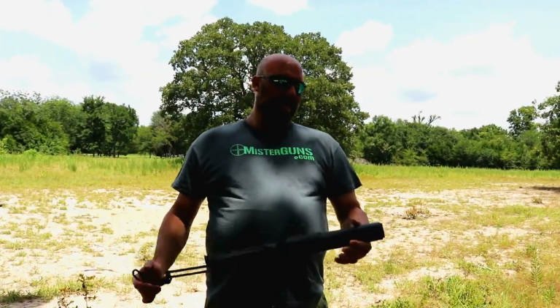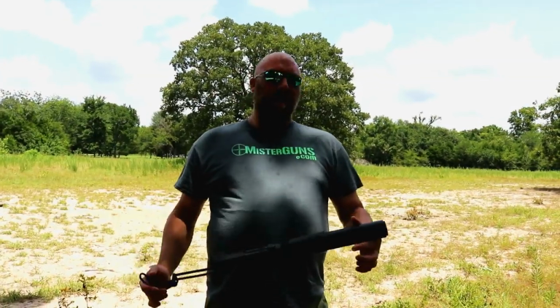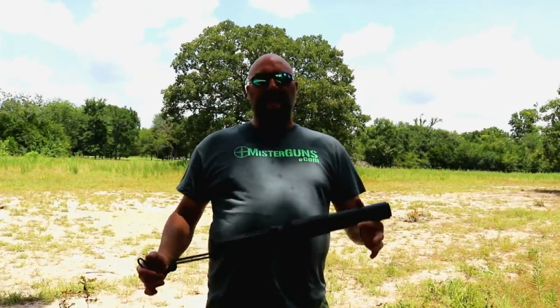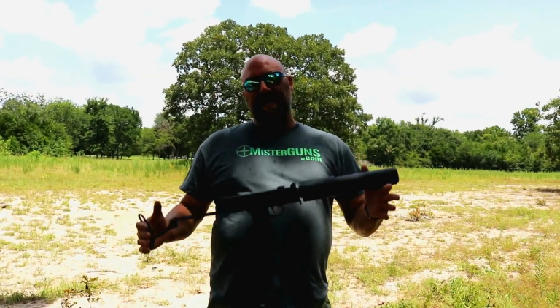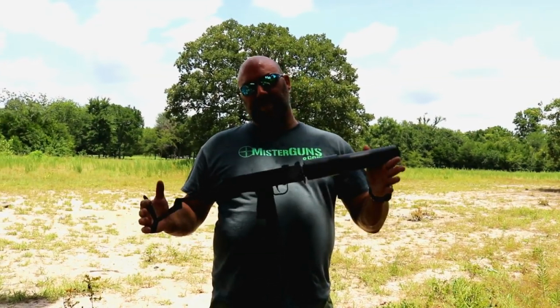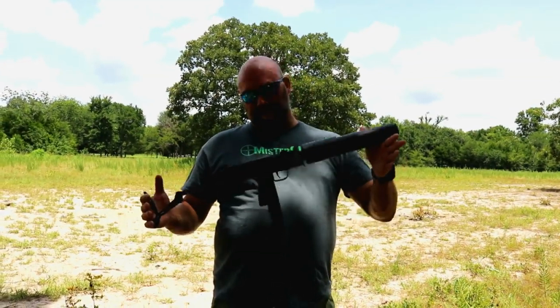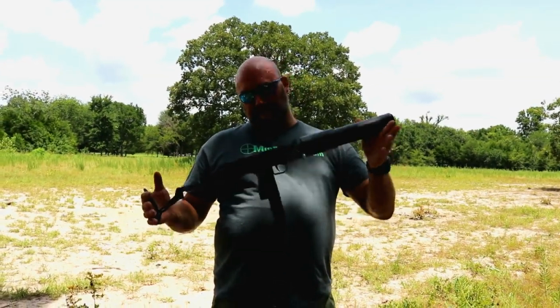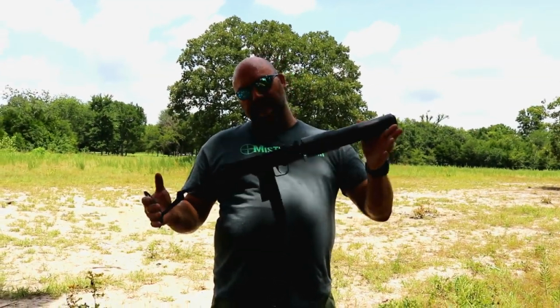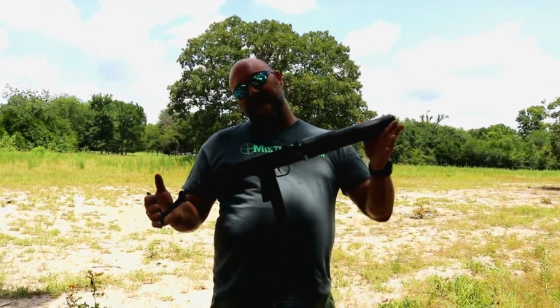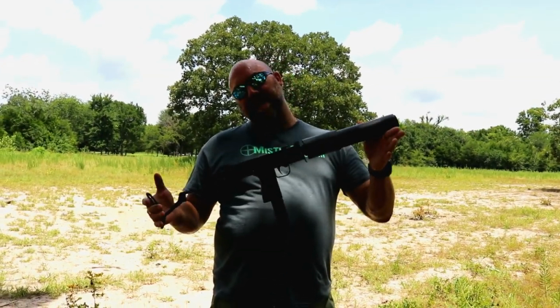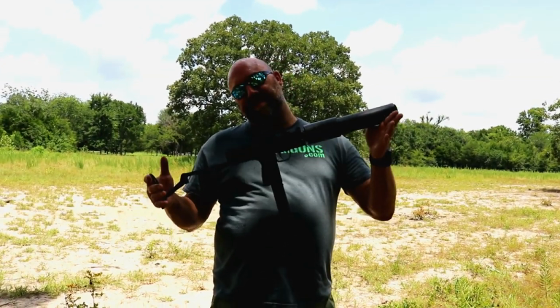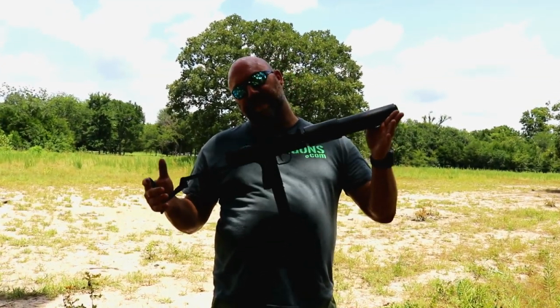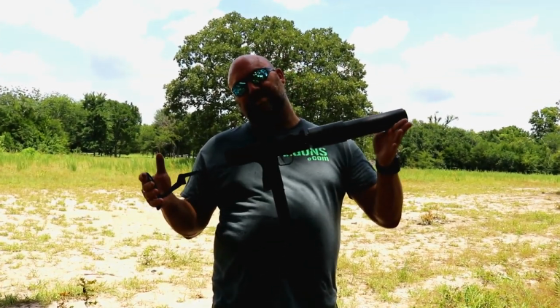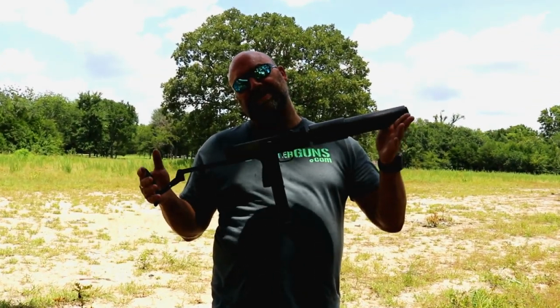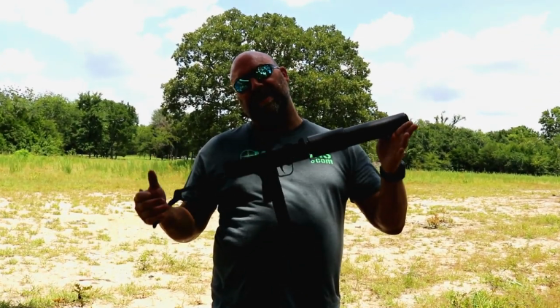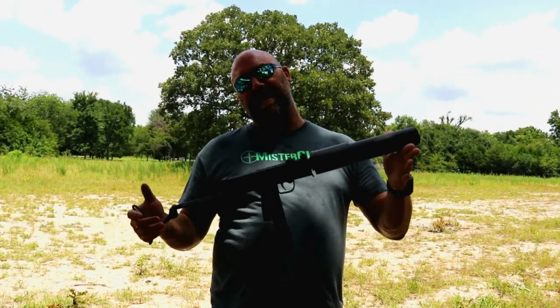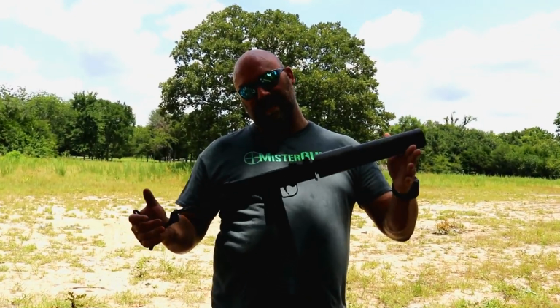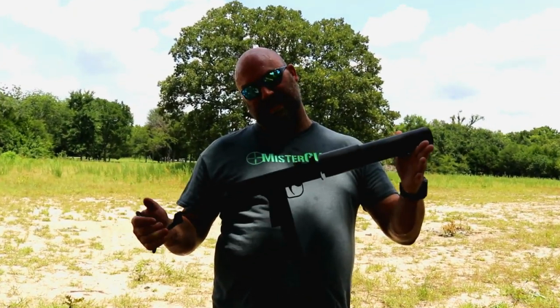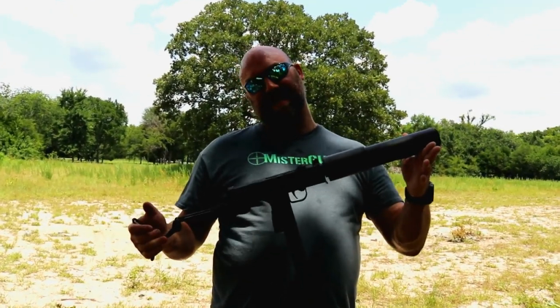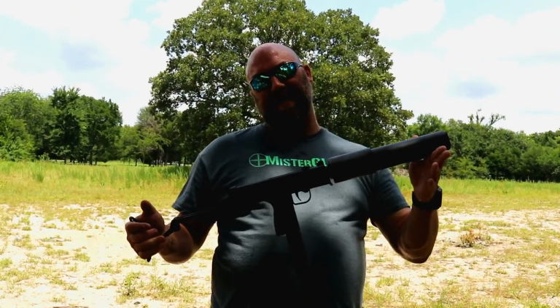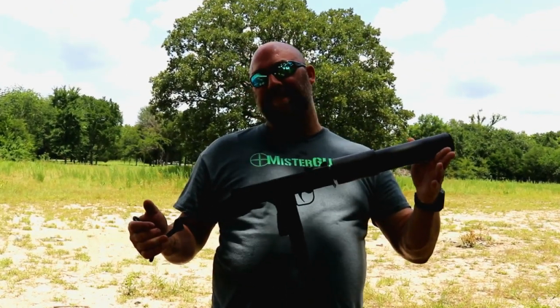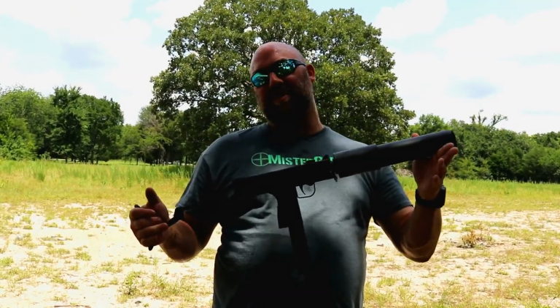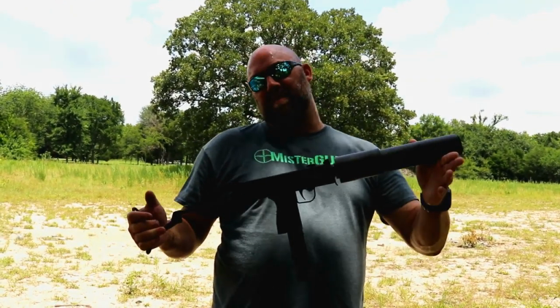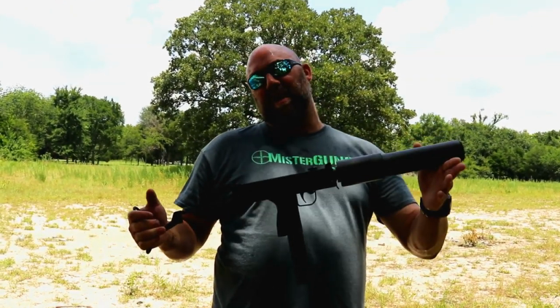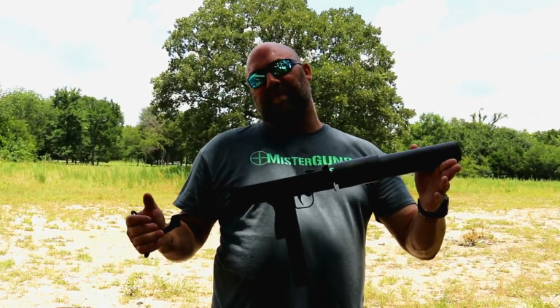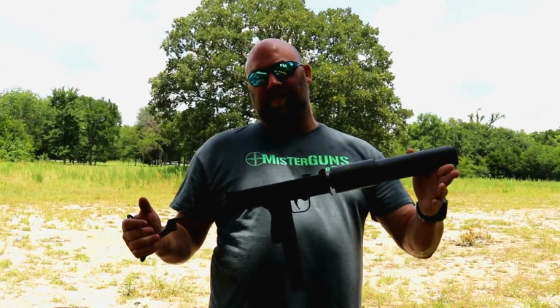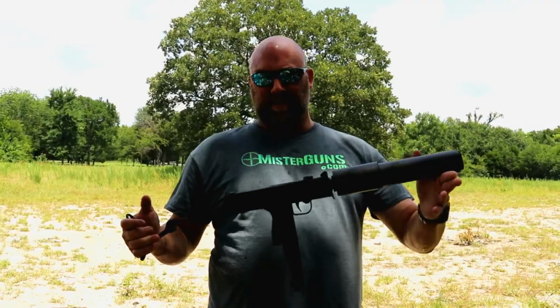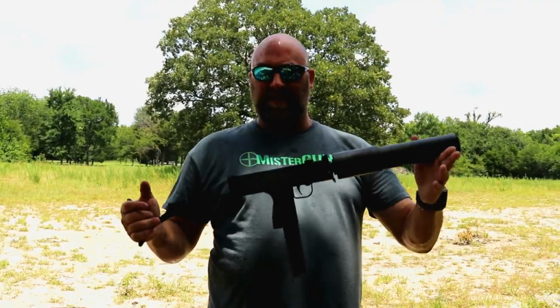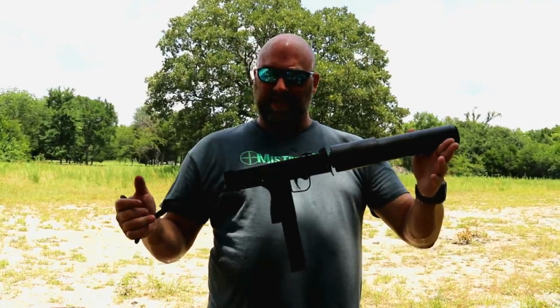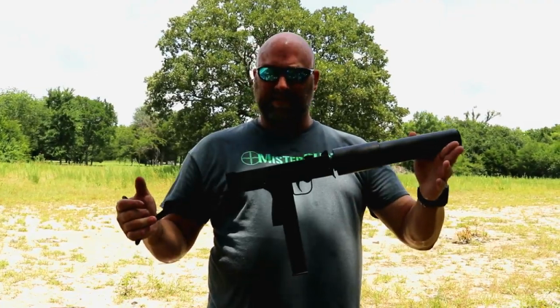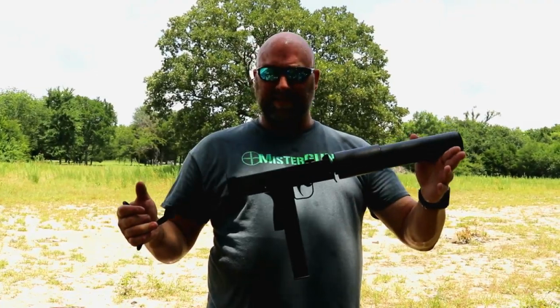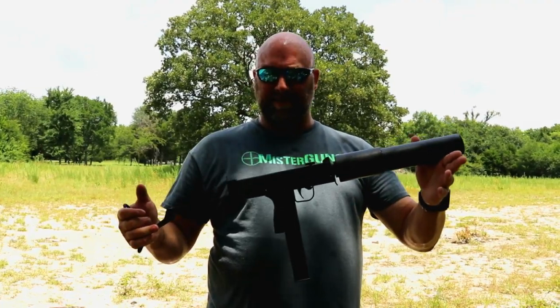Alright guys, we're looking at pre-86 machine guns today. This is going to be a lot of fun. Stay tuned.